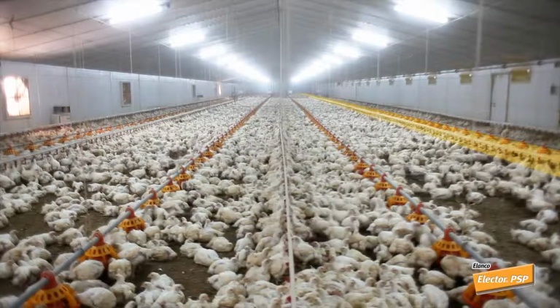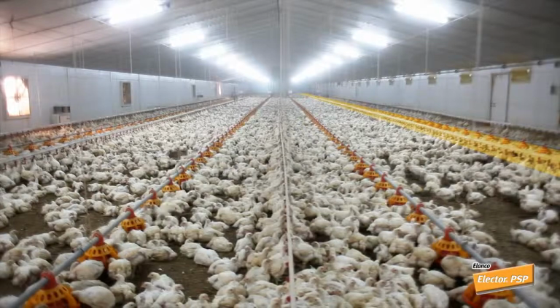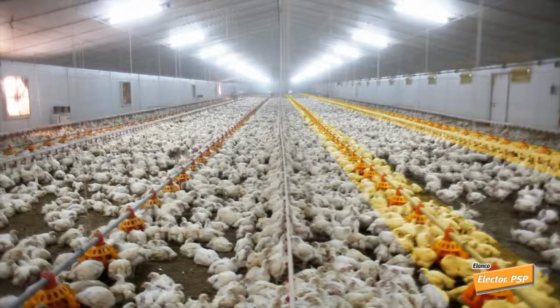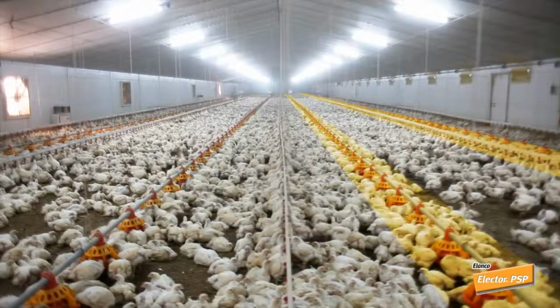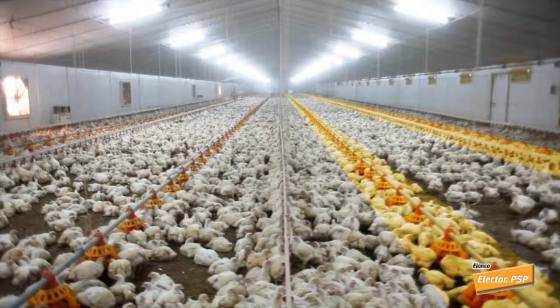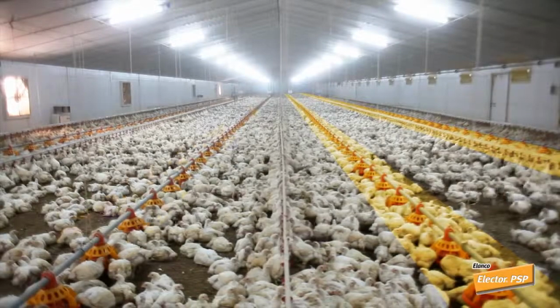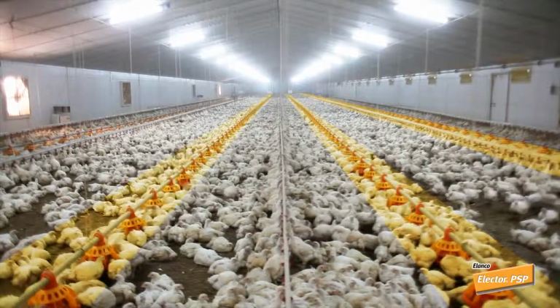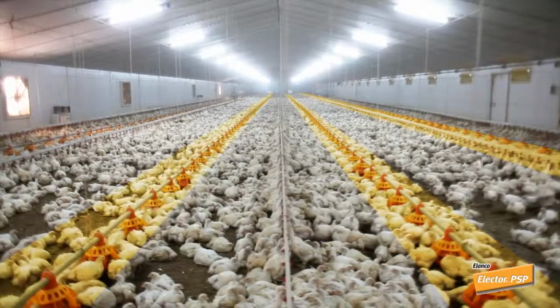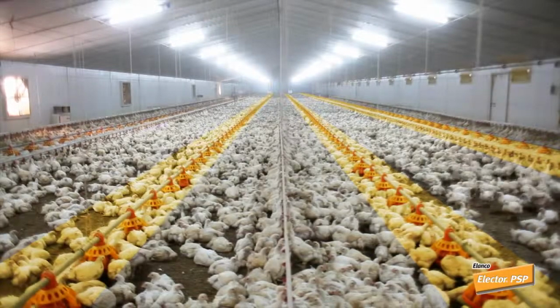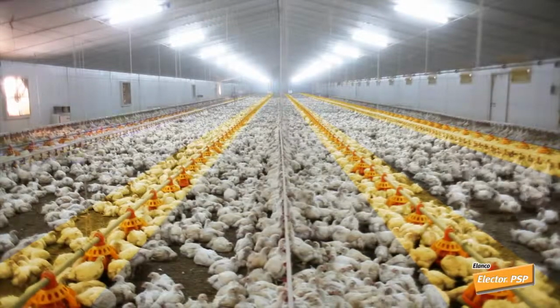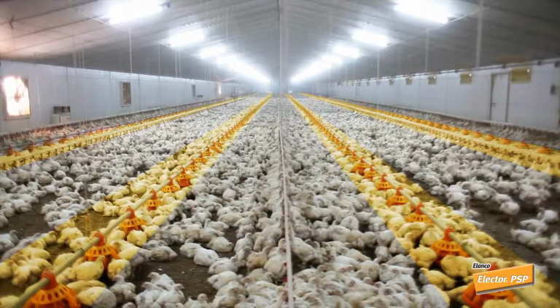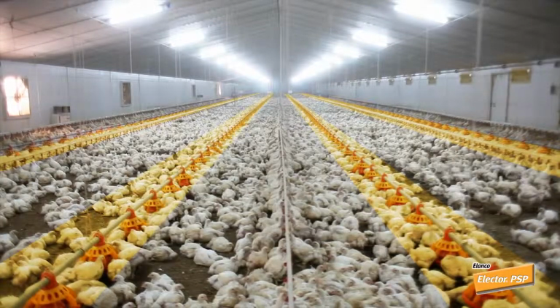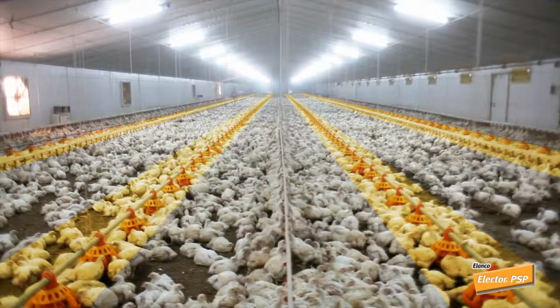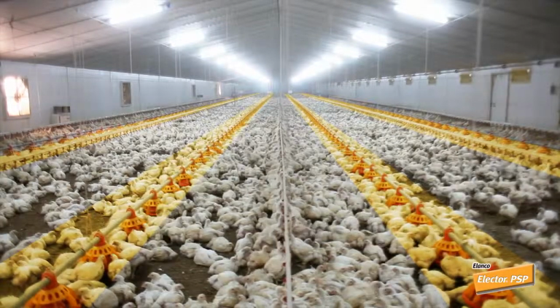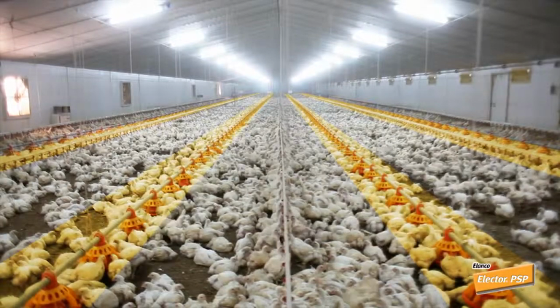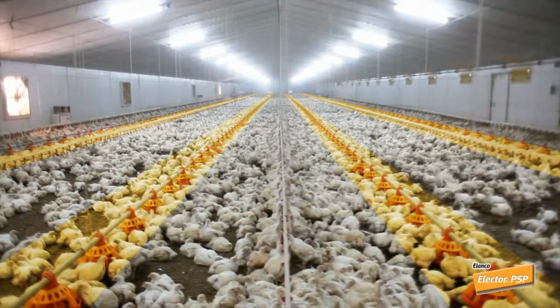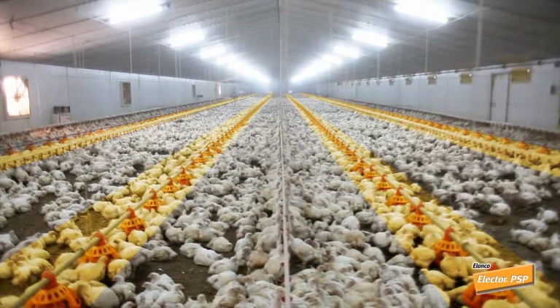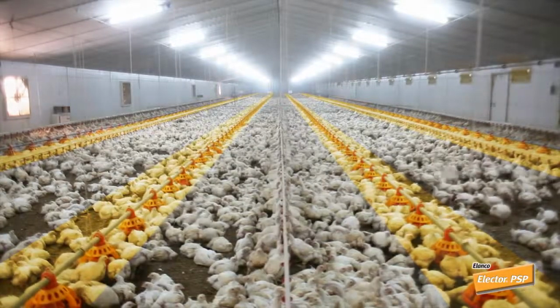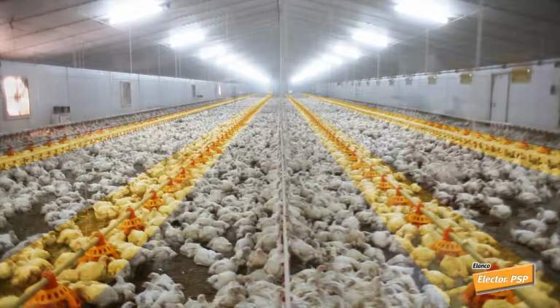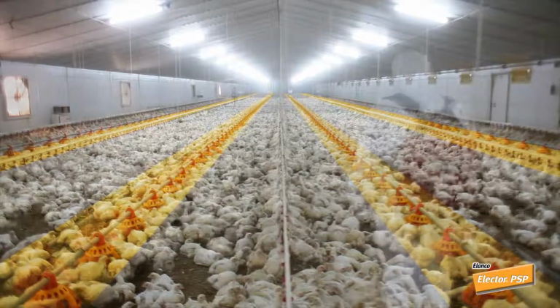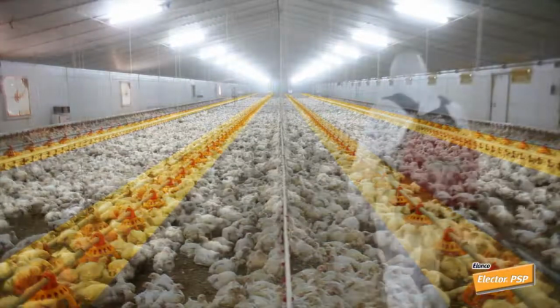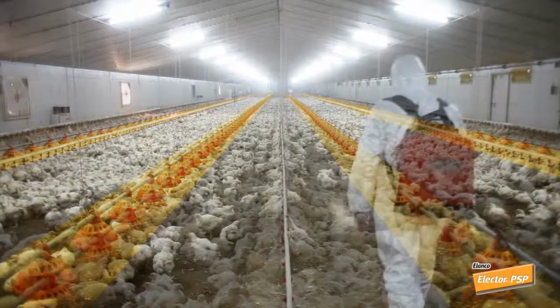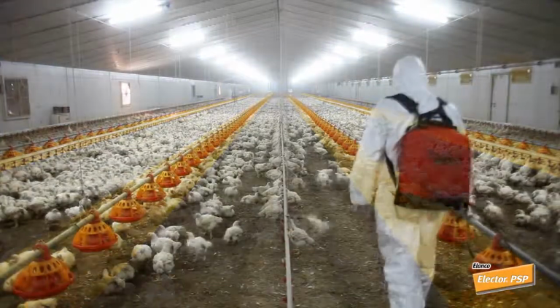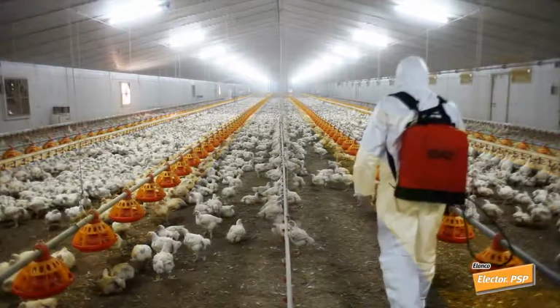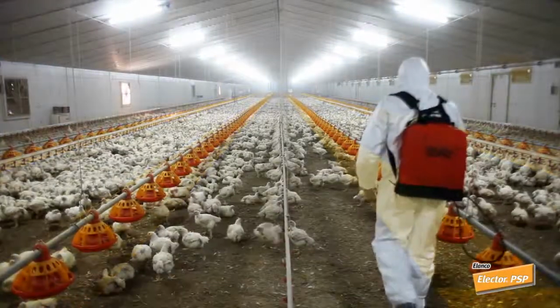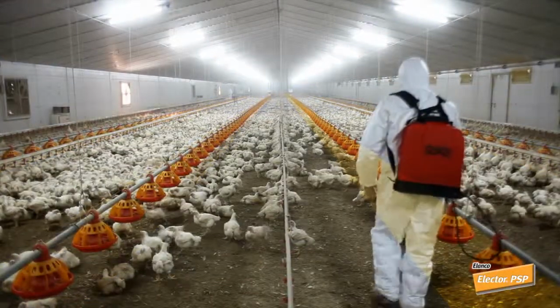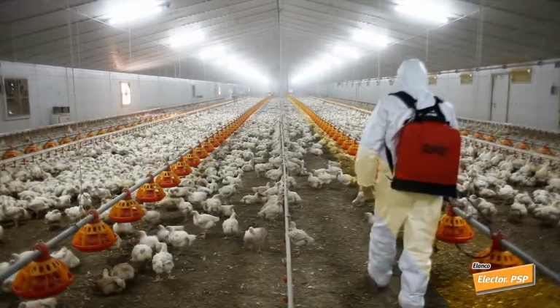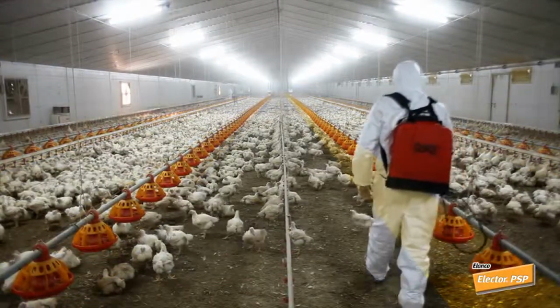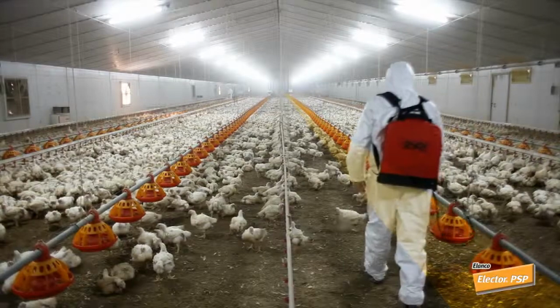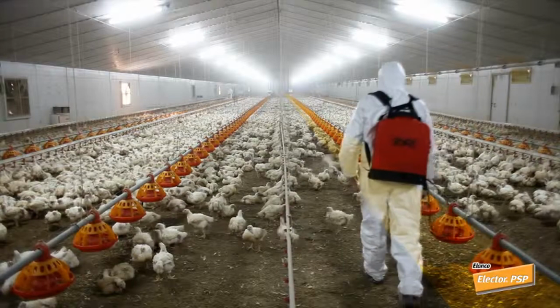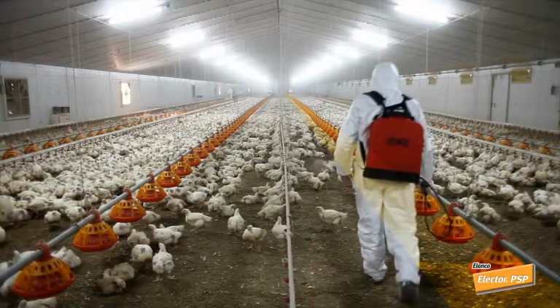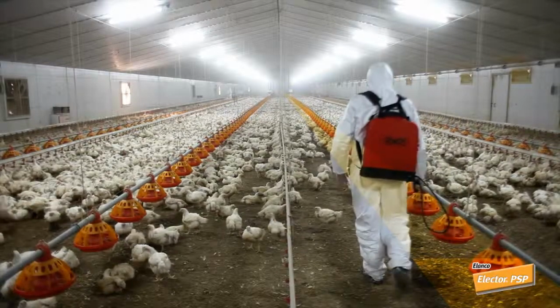In case of severe infestation, reapply Elector in bands mid-flock after approximately 4 weeks.